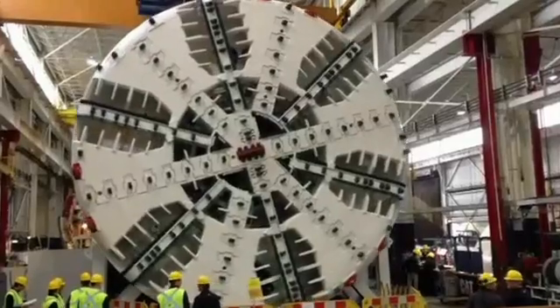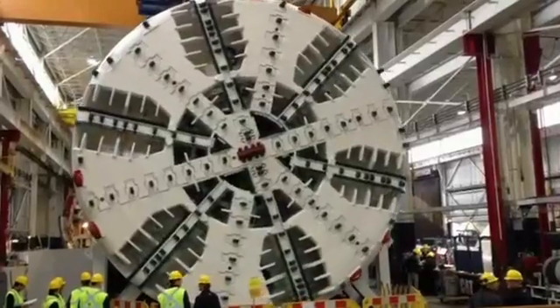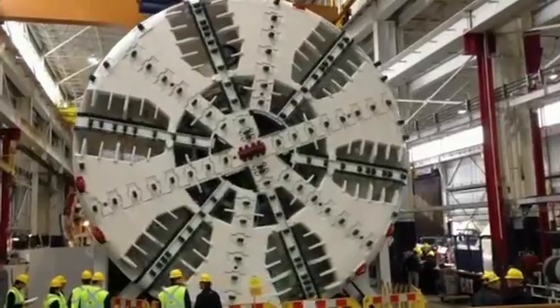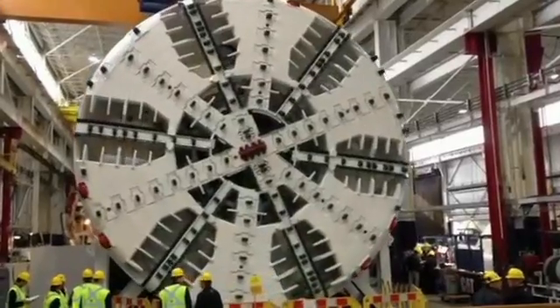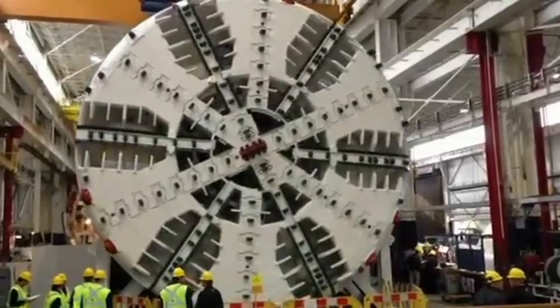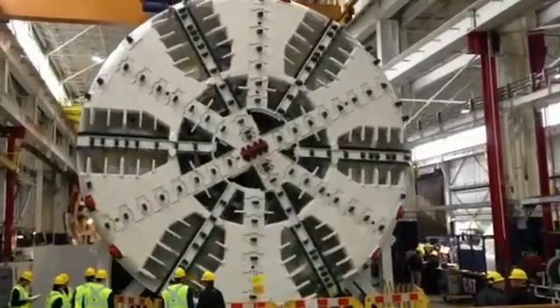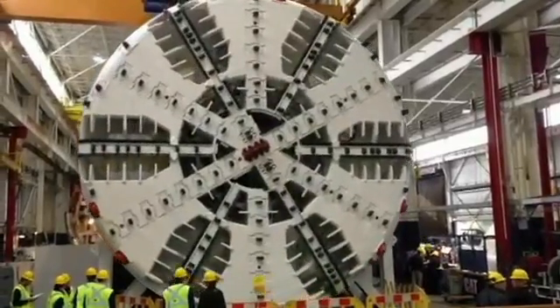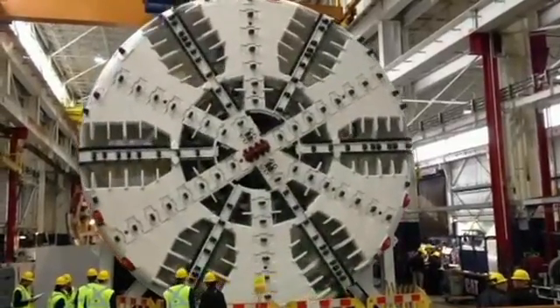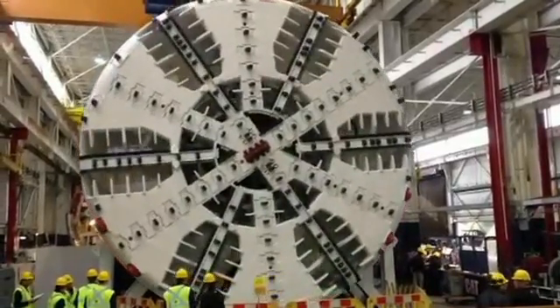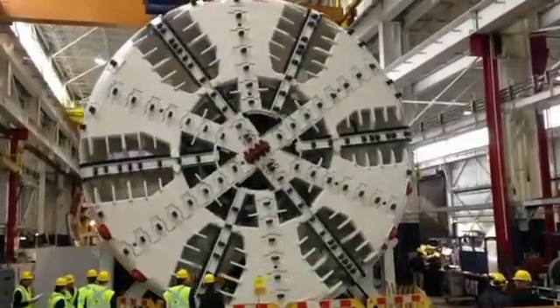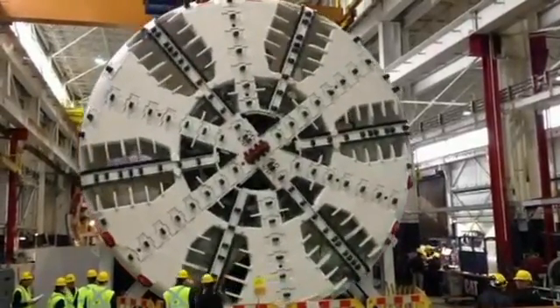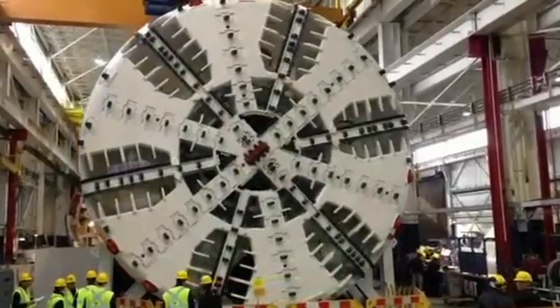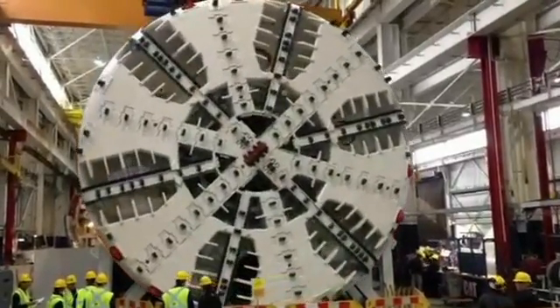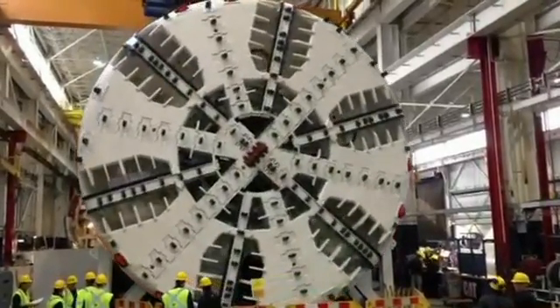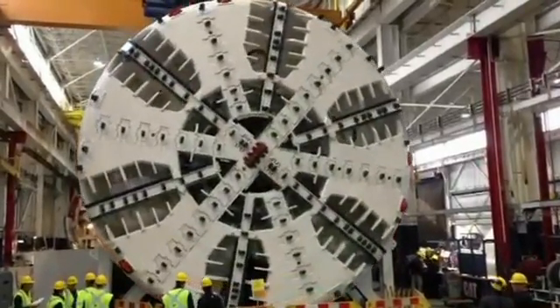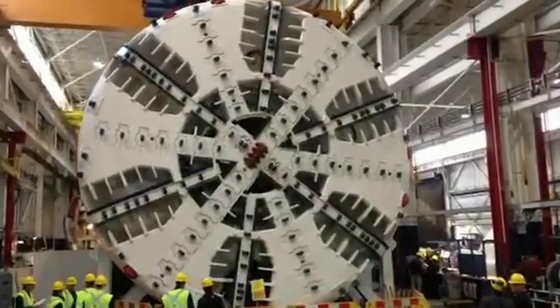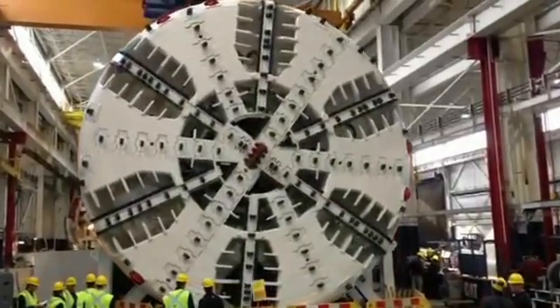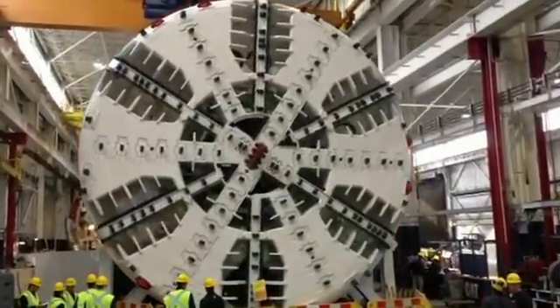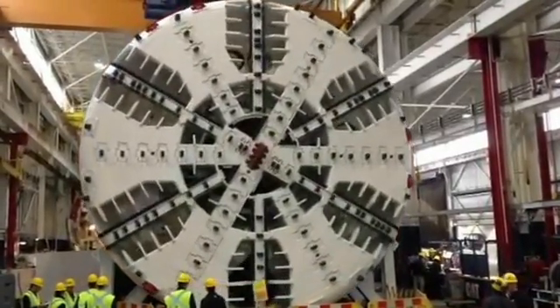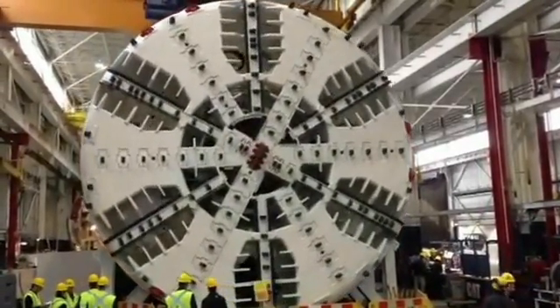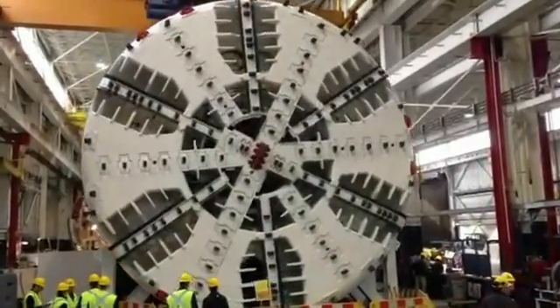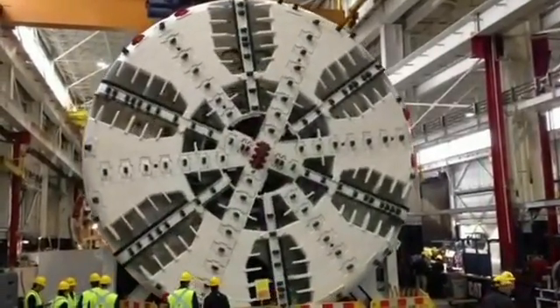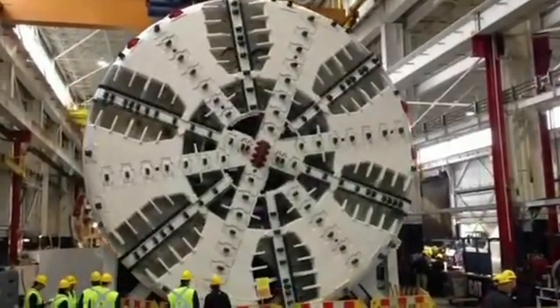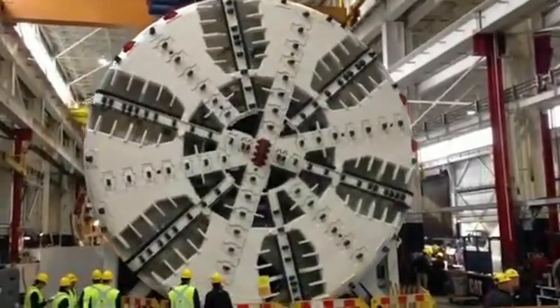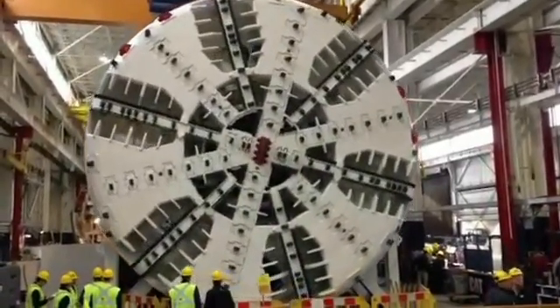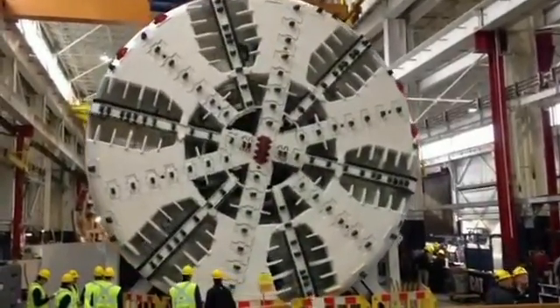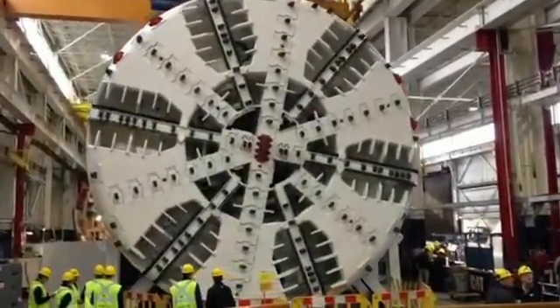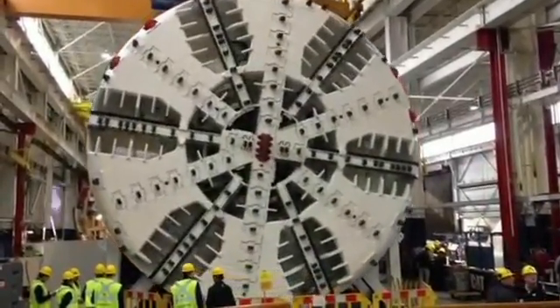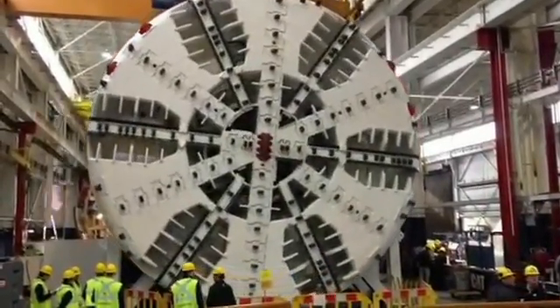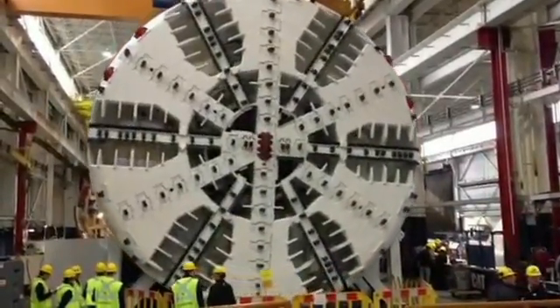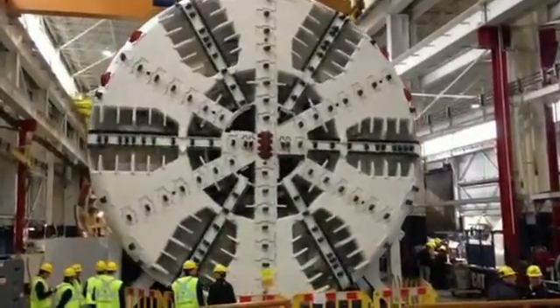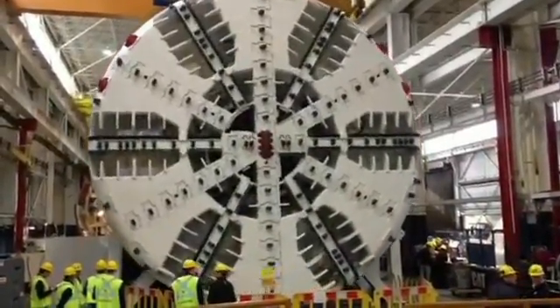Meet Alice, the Evergreen Lines Tunnel Boring Machine or TBM, shown here during her testing and commissioning.